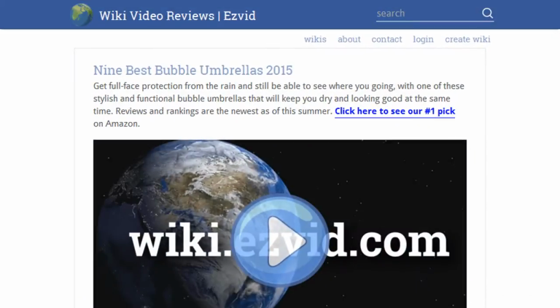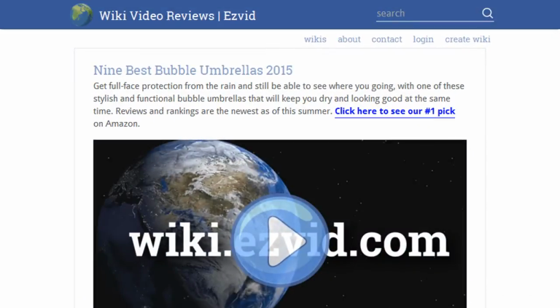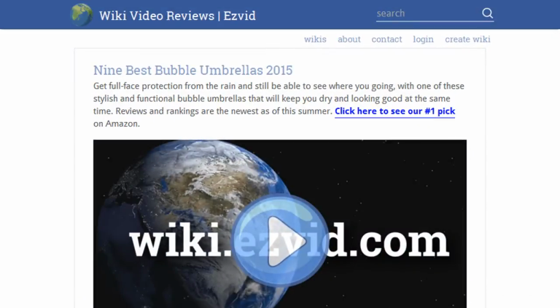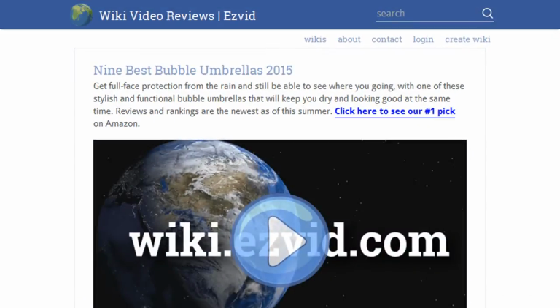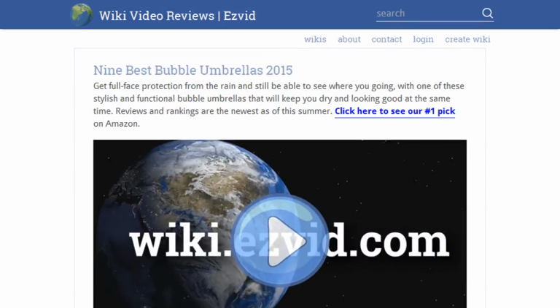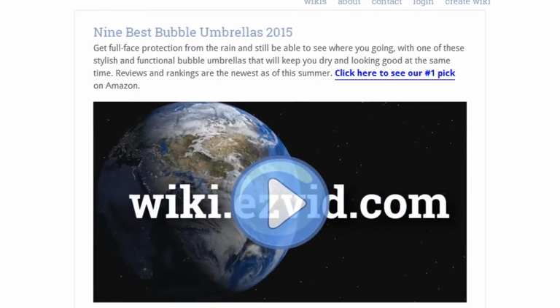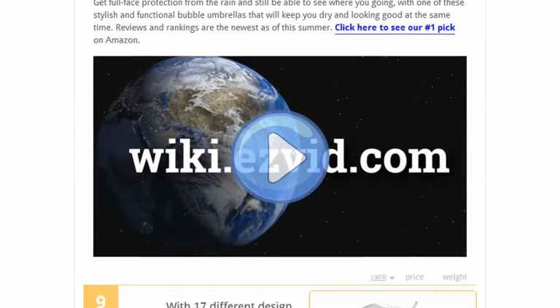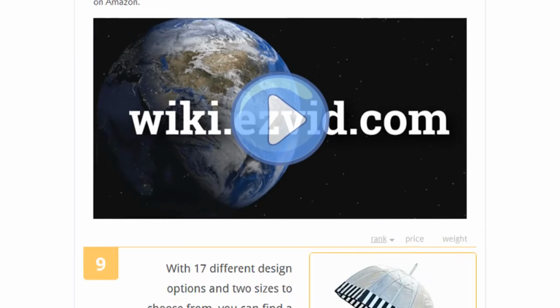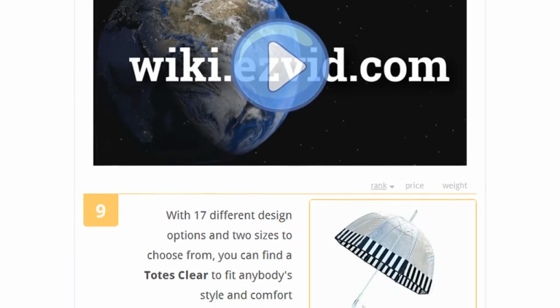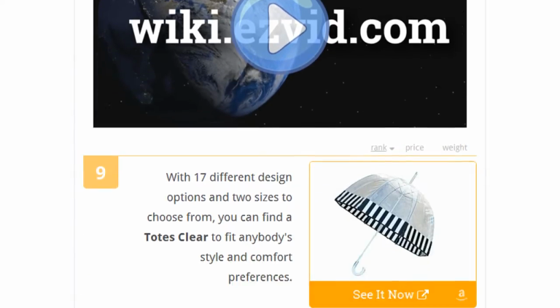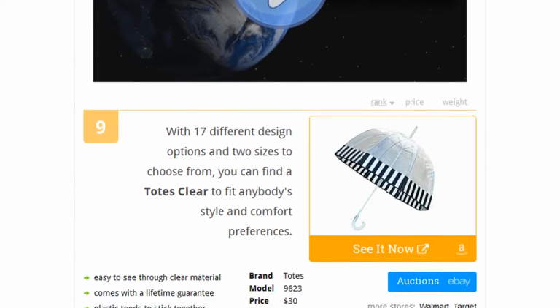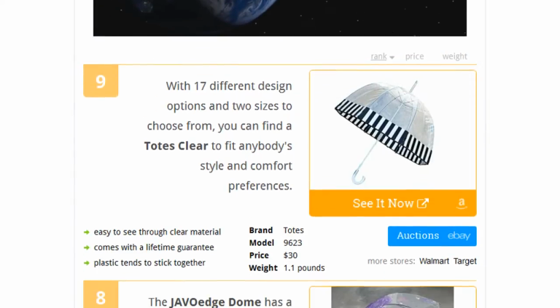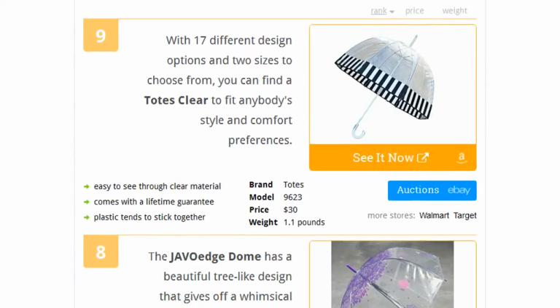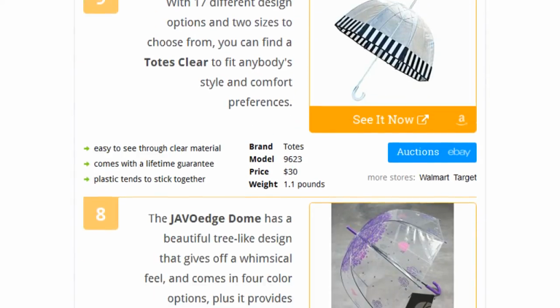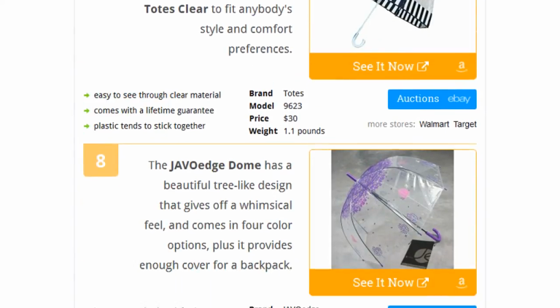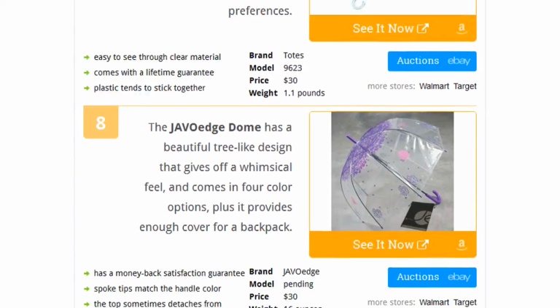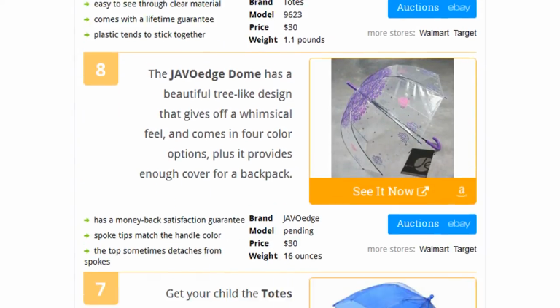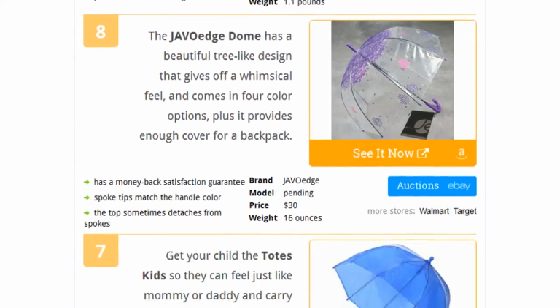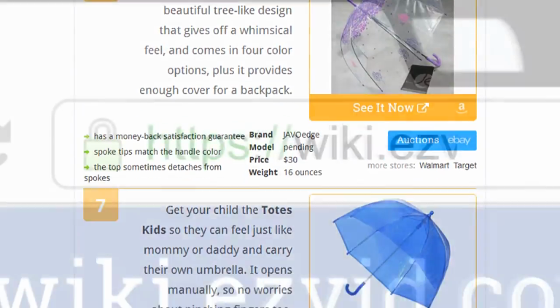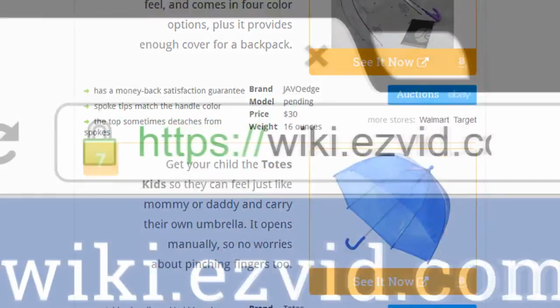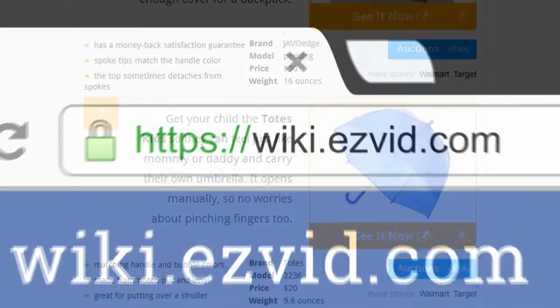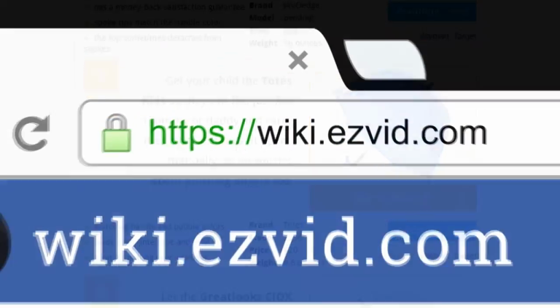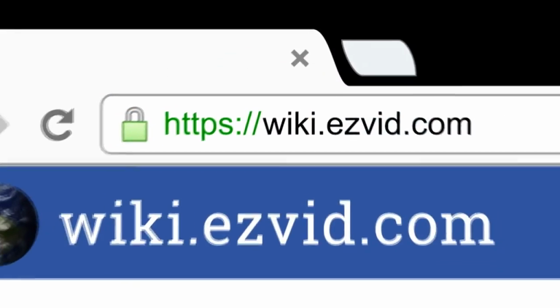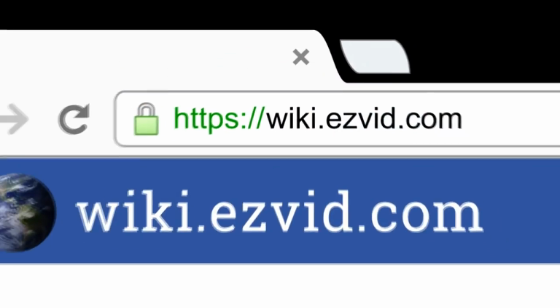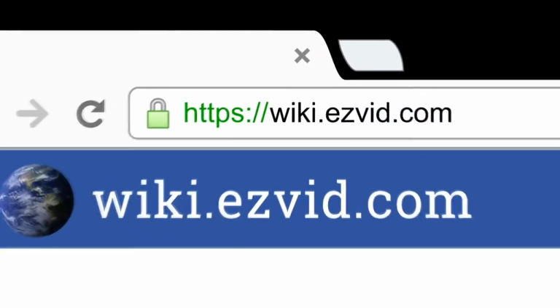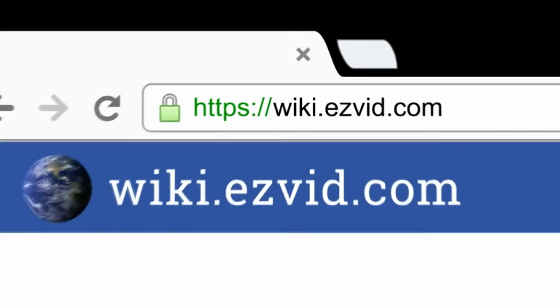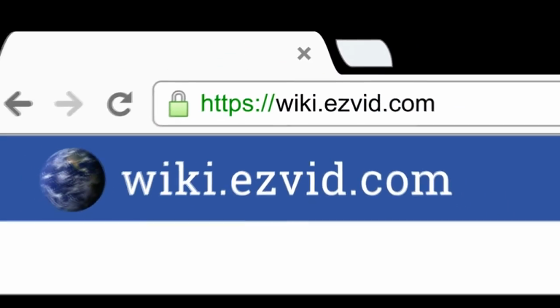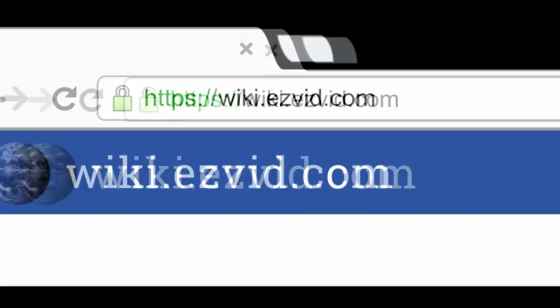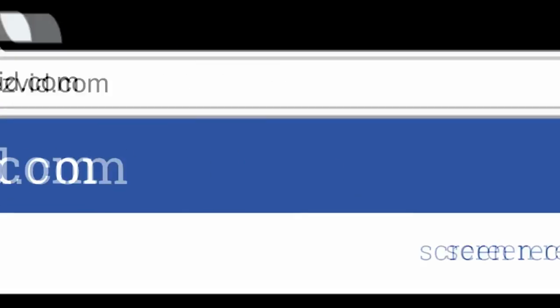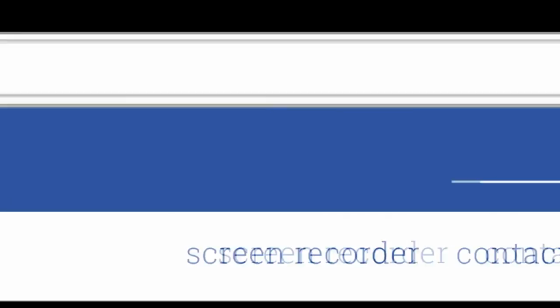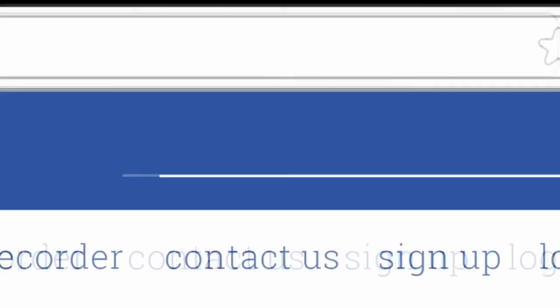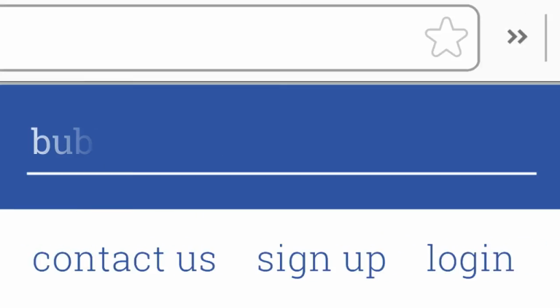To see all this stuff, go to wiki.easyvid.com and search for bubble umbrellas, or click beneath this video.